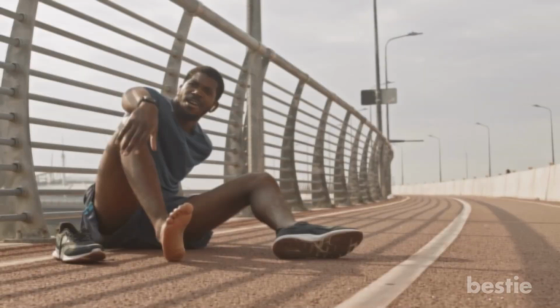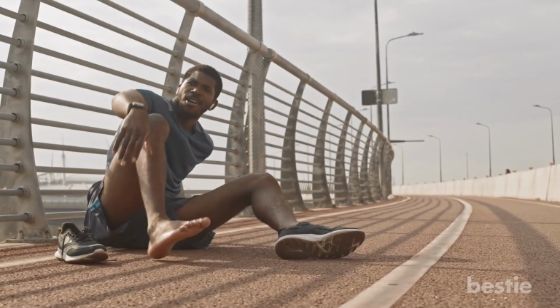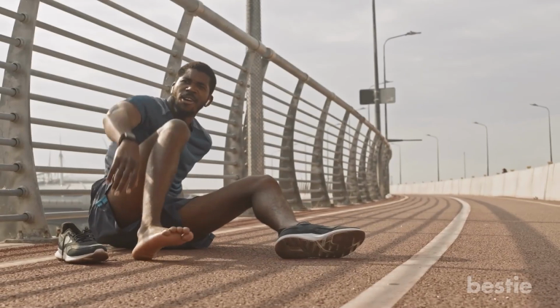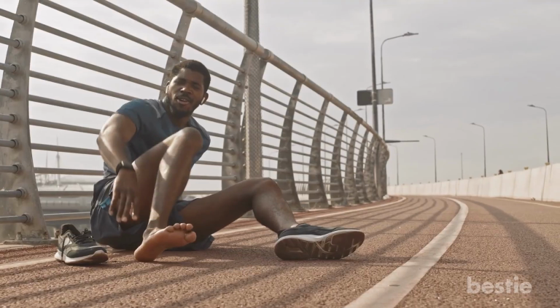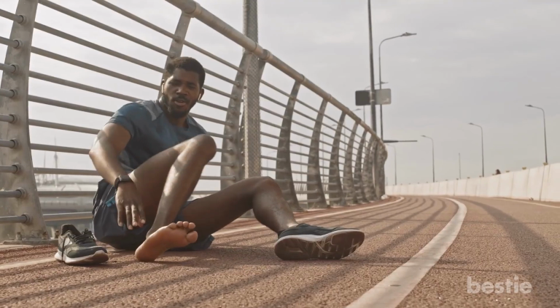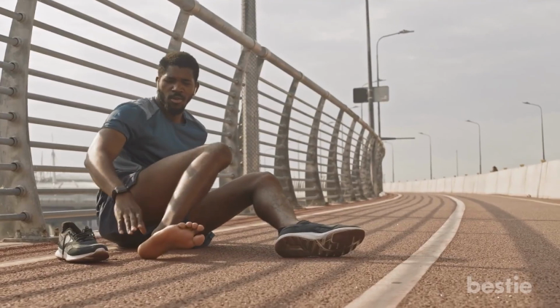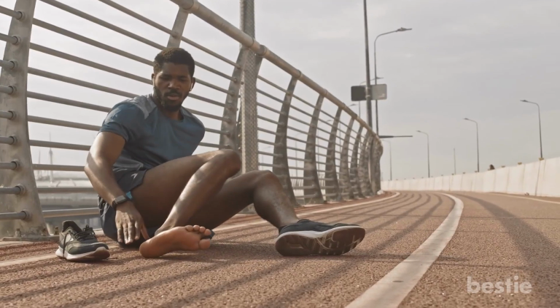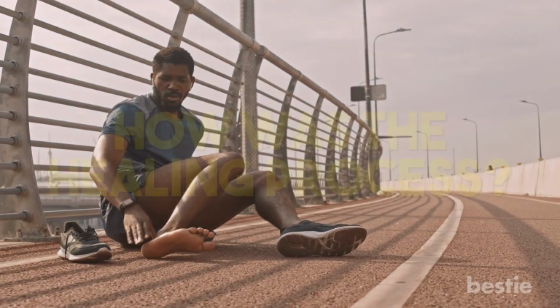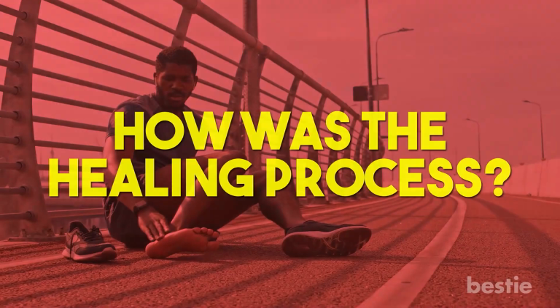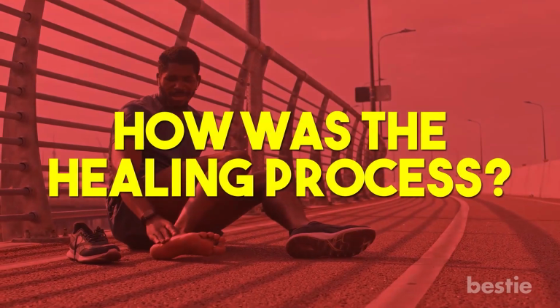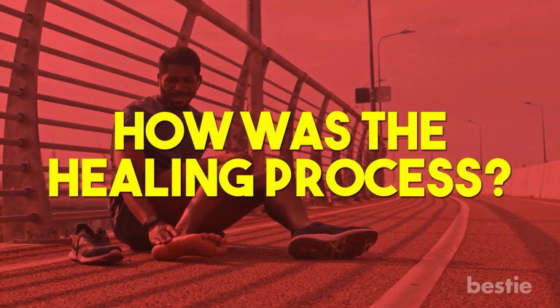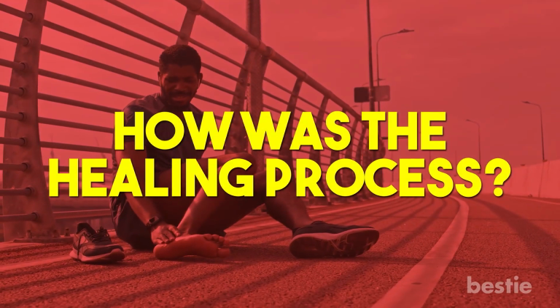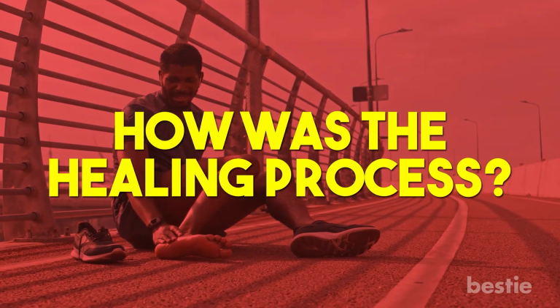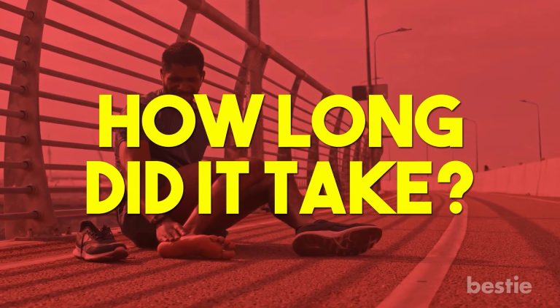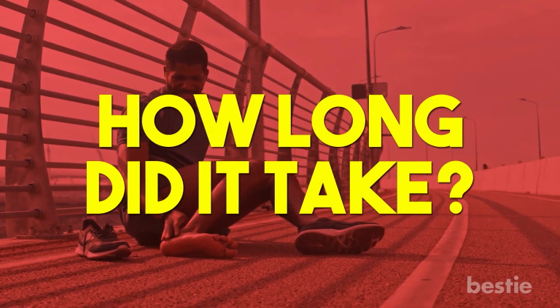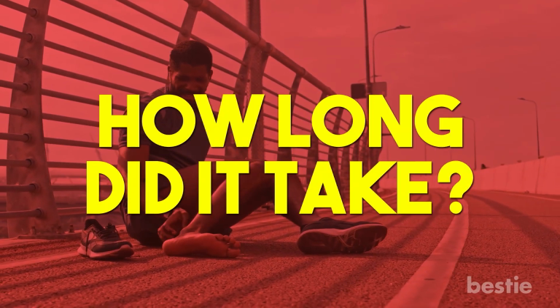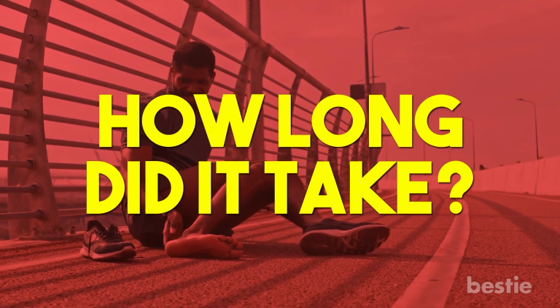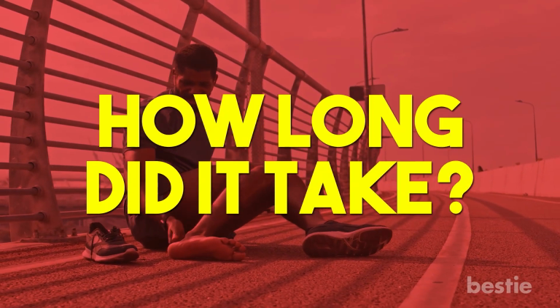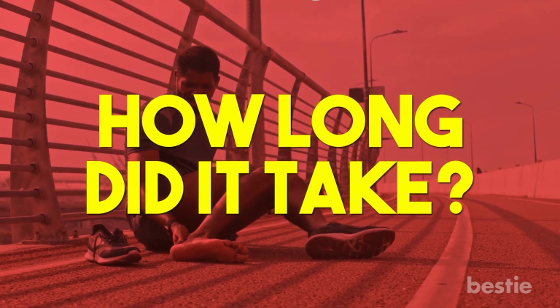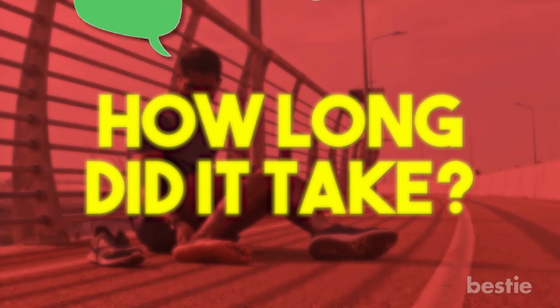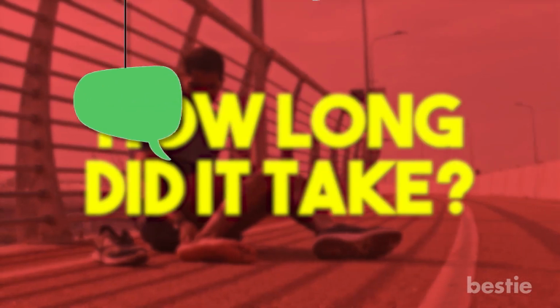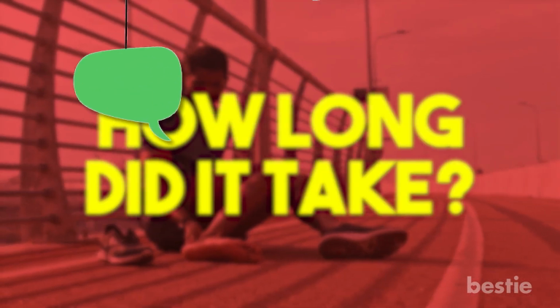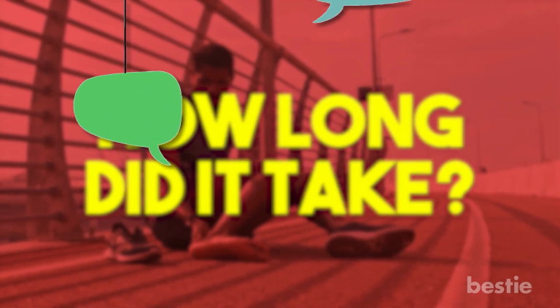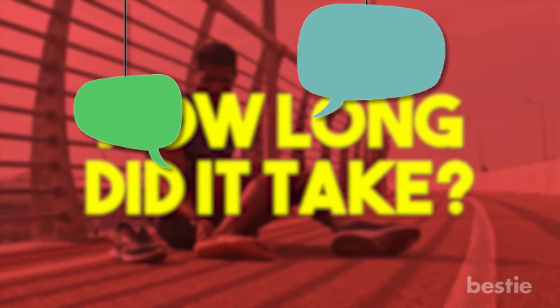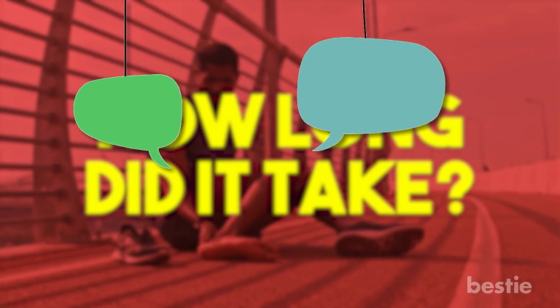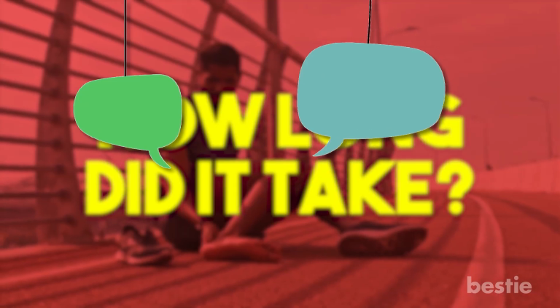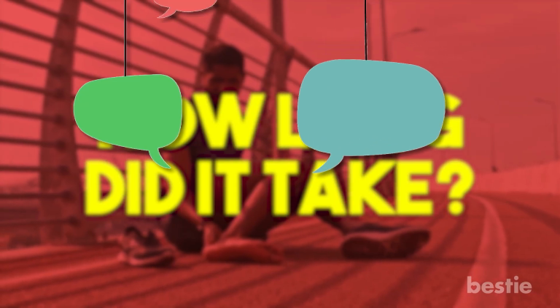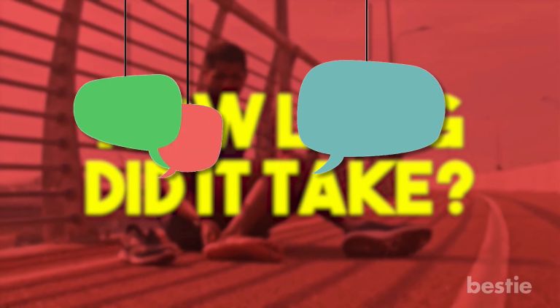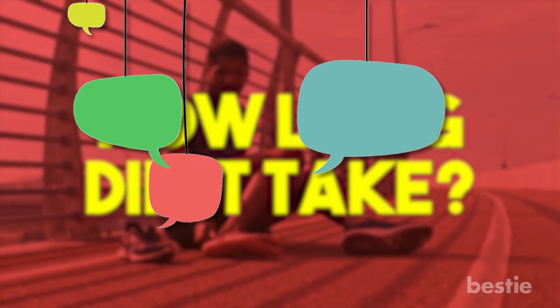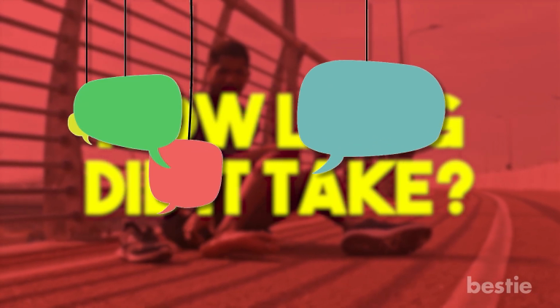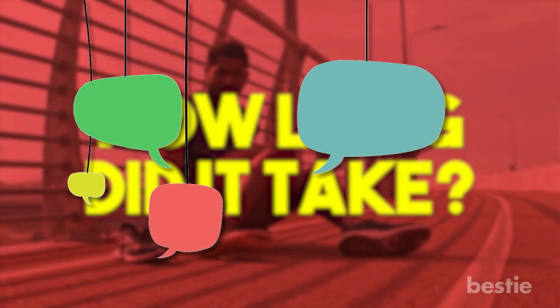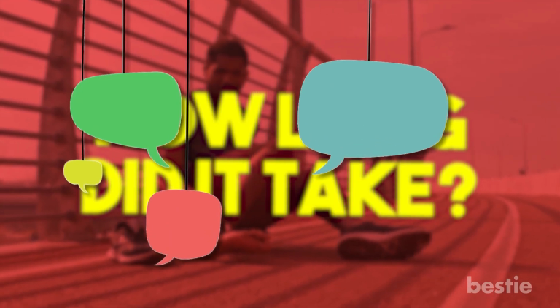Did you ever hurt yourself? How was the healing process? How long did it take? Share your experiences with the Bestie community in the comments below.